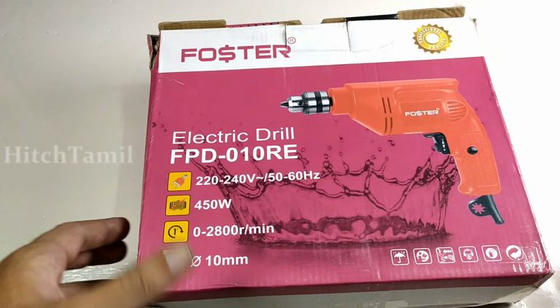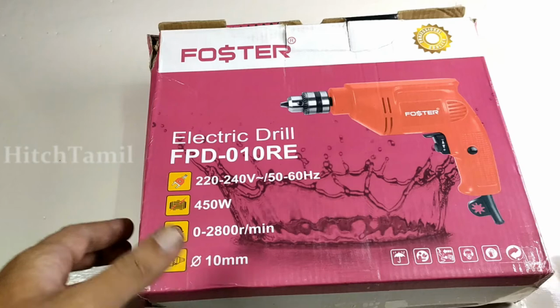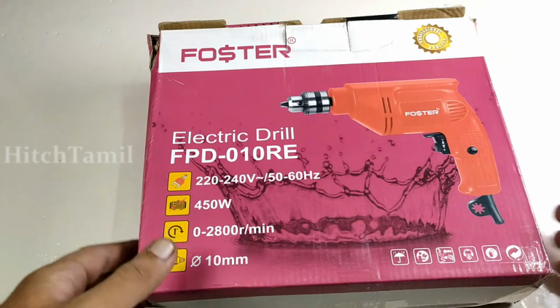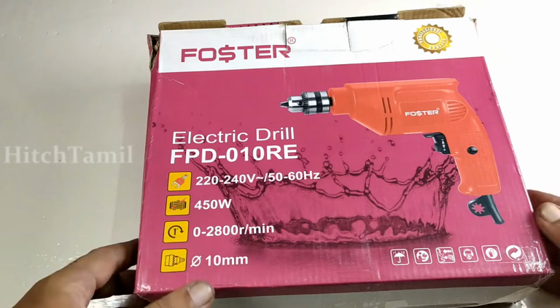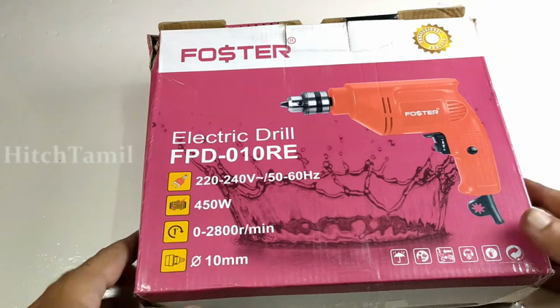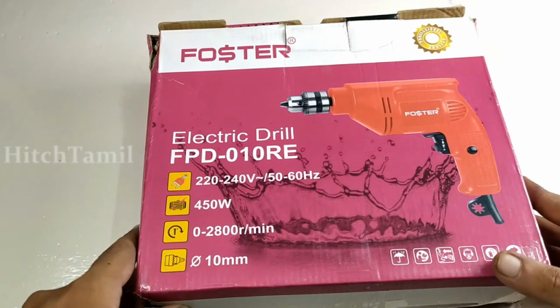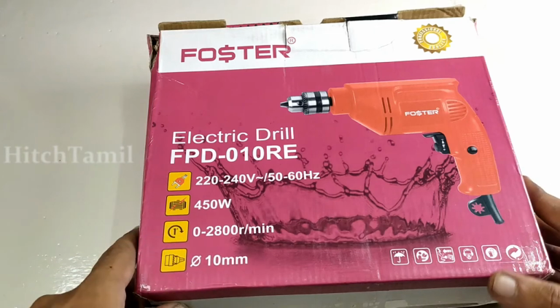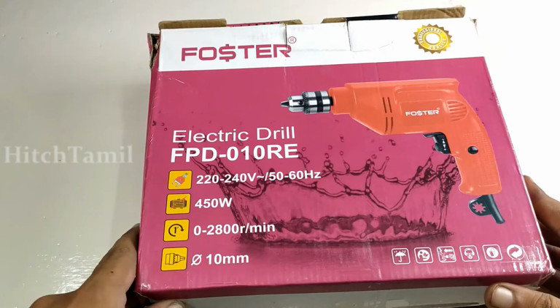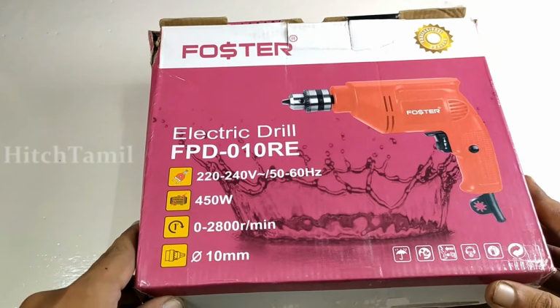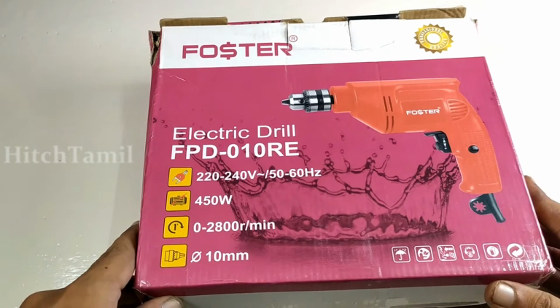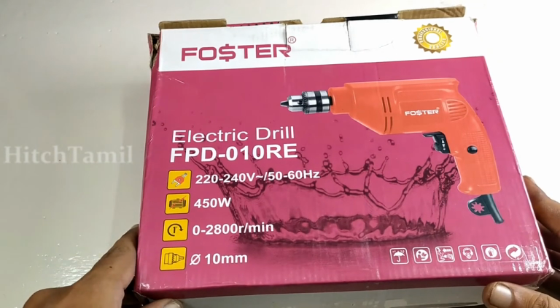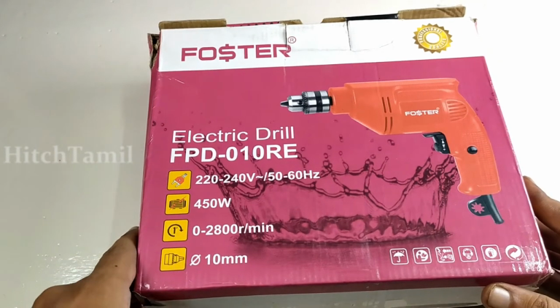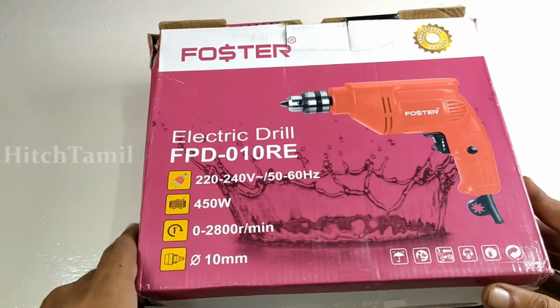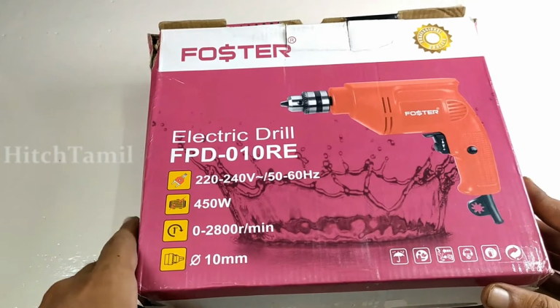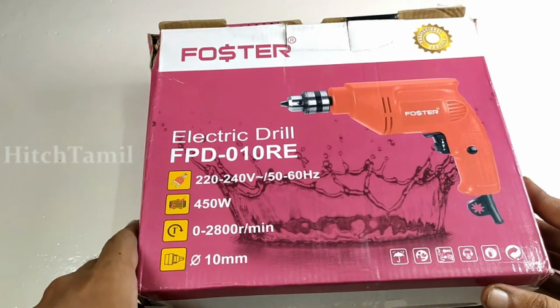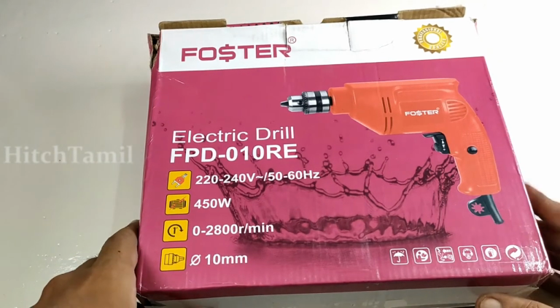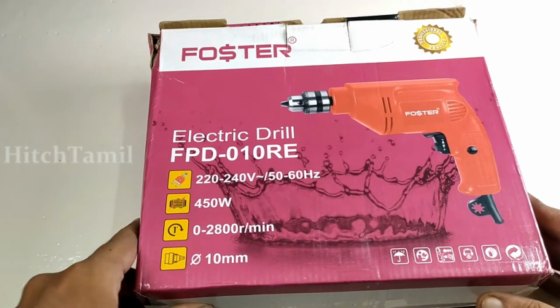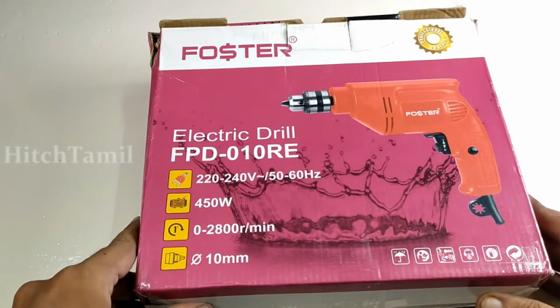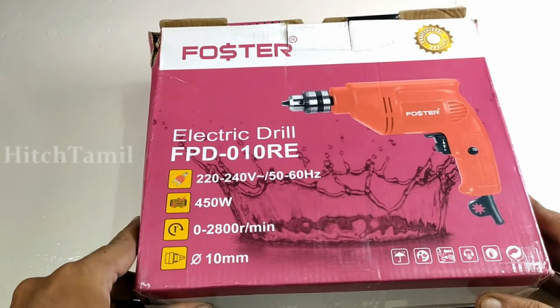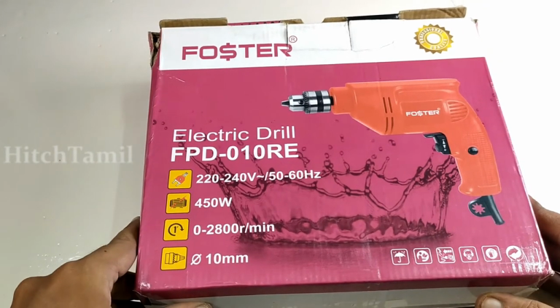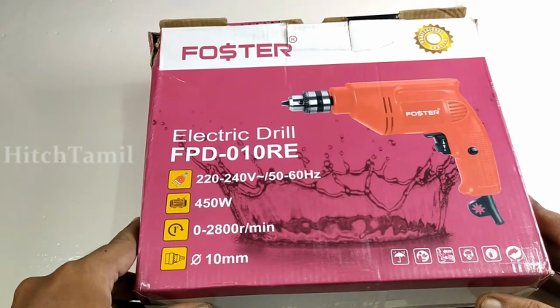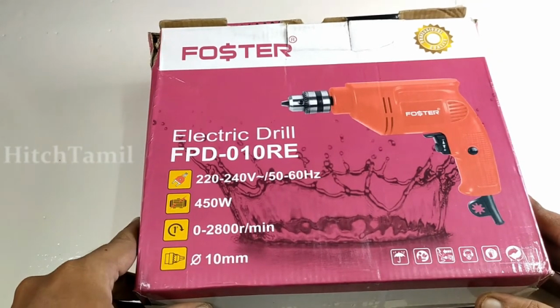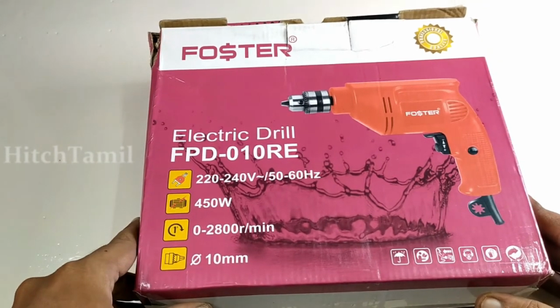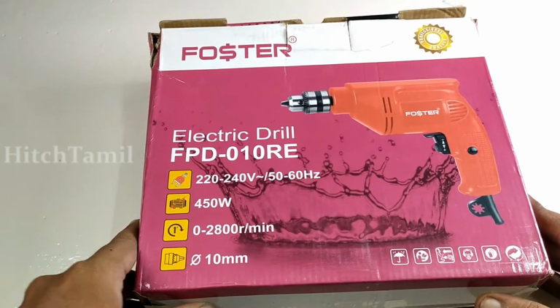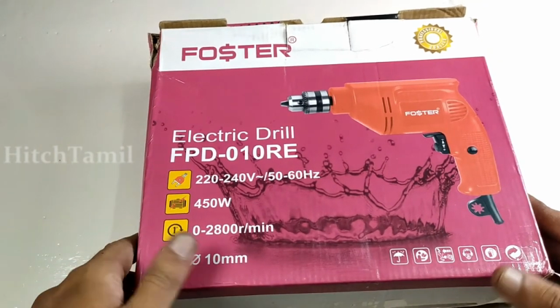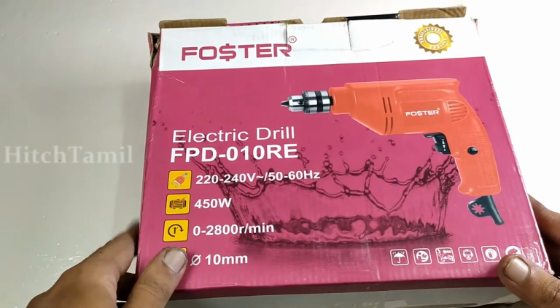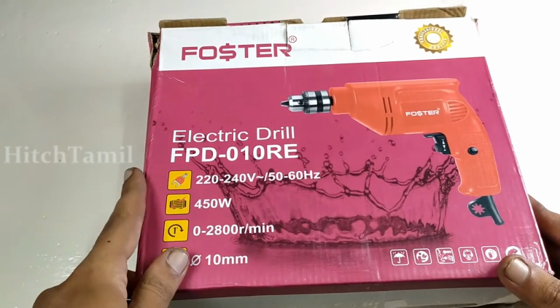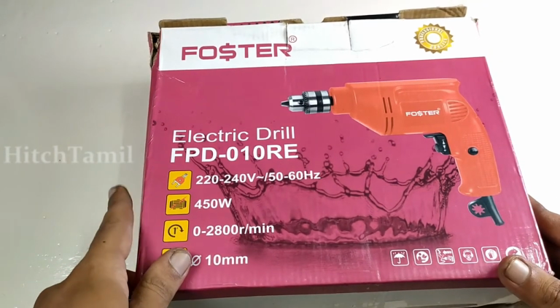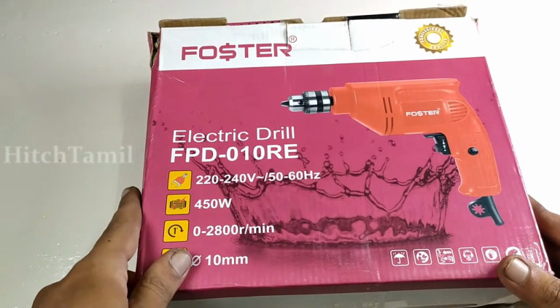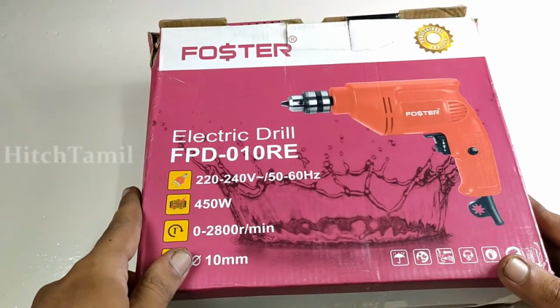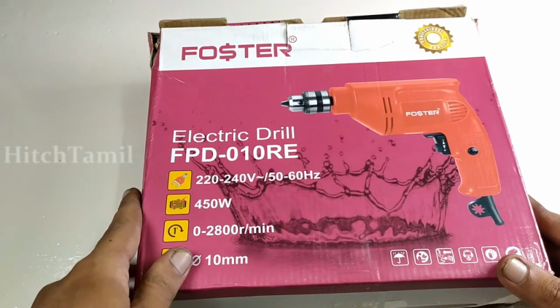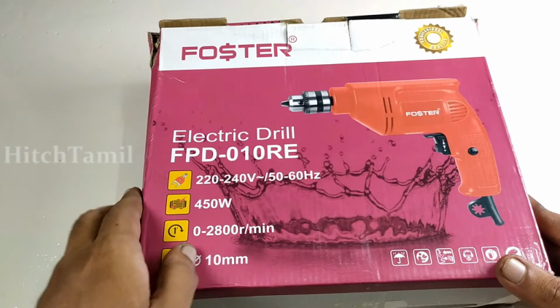Hi friends, you are watching Hits Tamil. My name is Krishna.